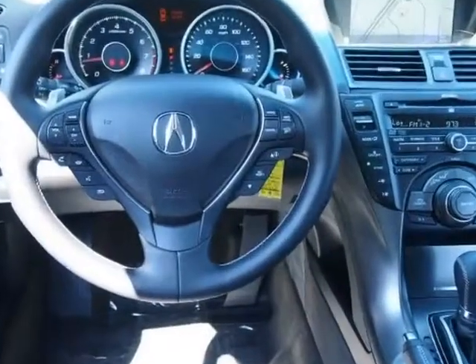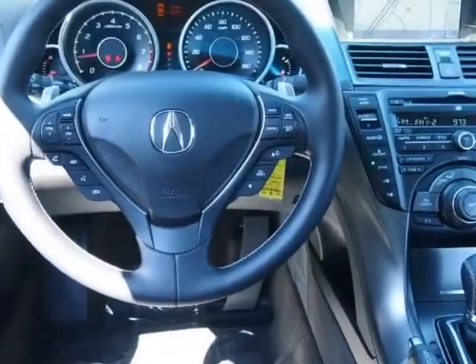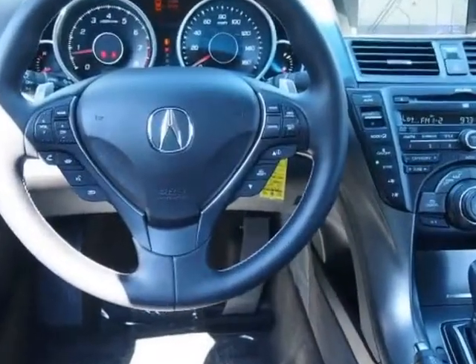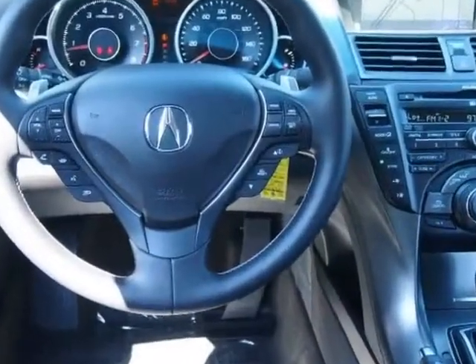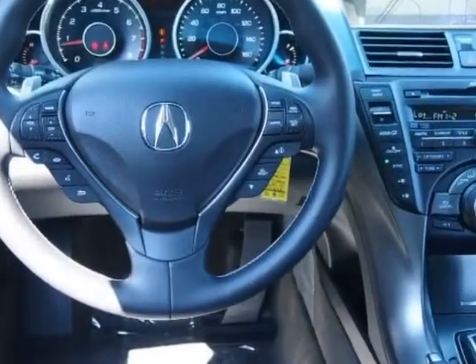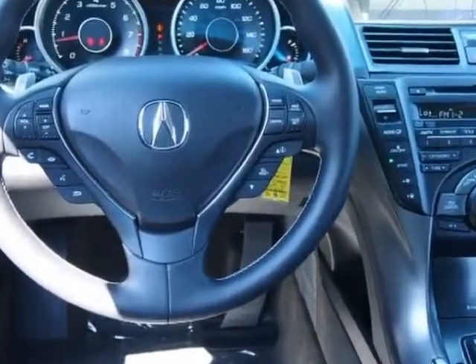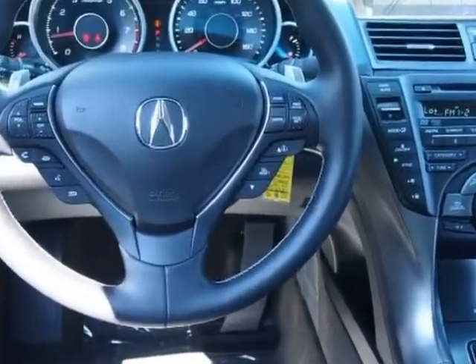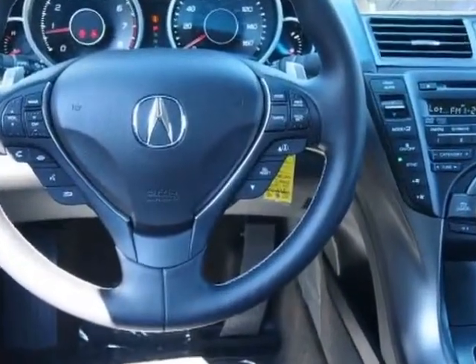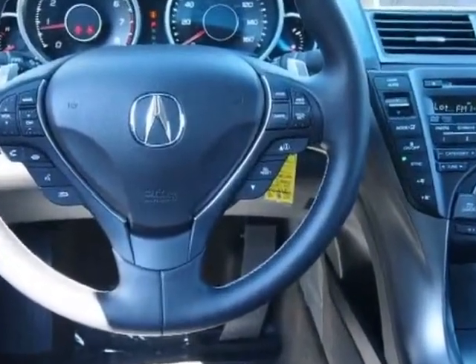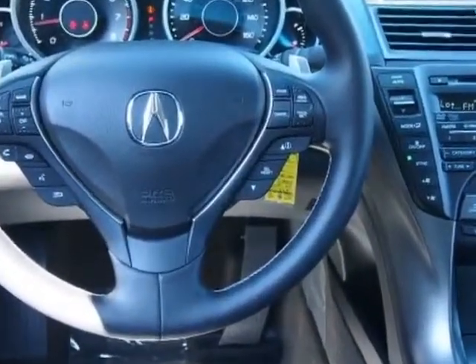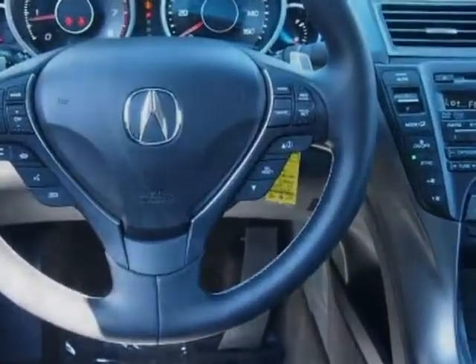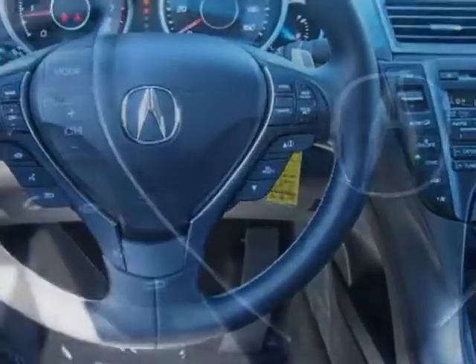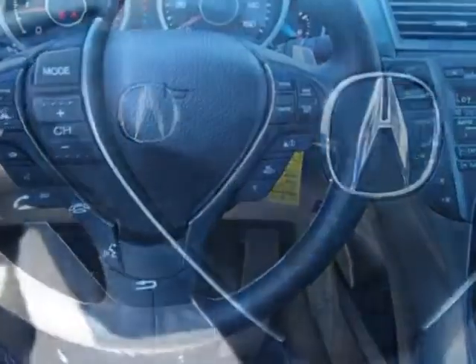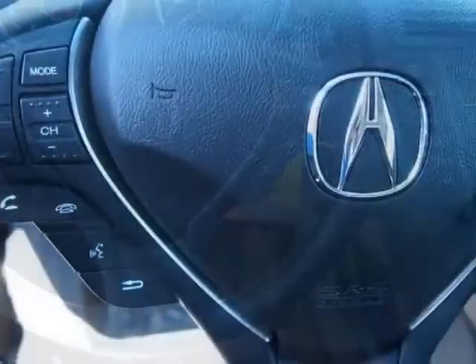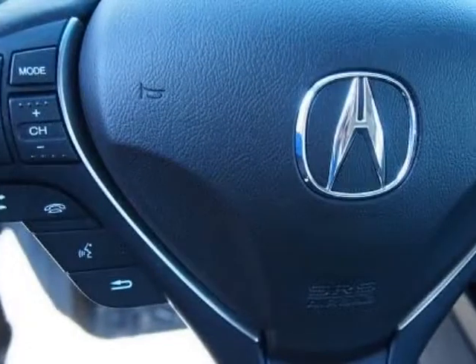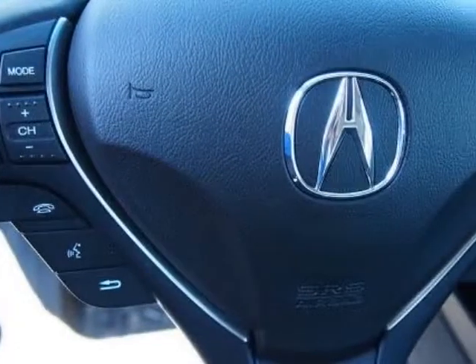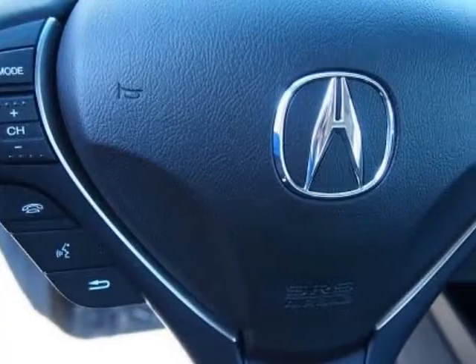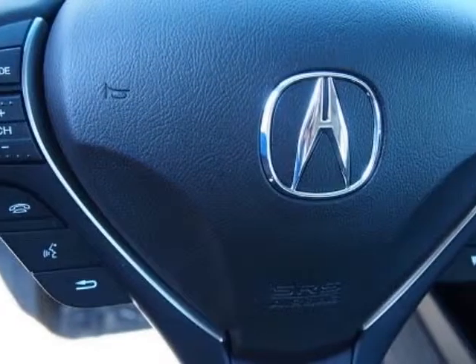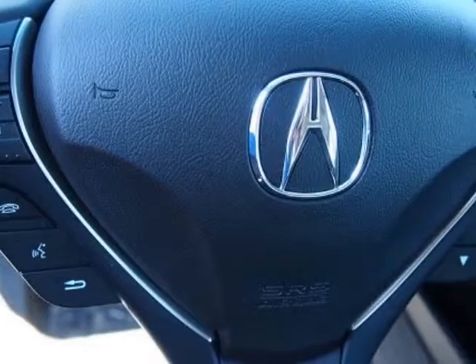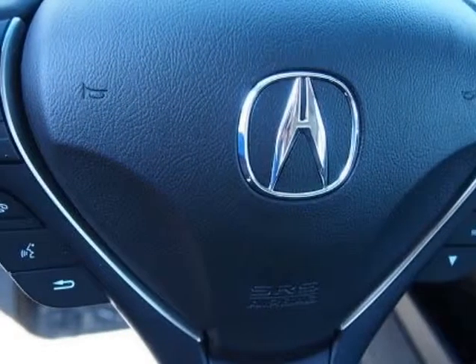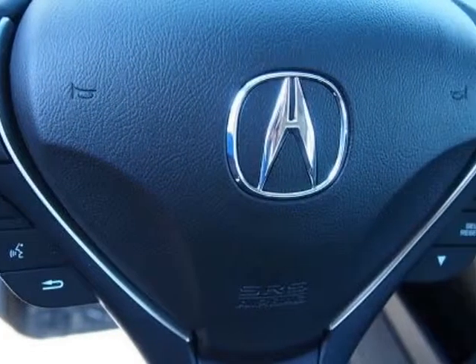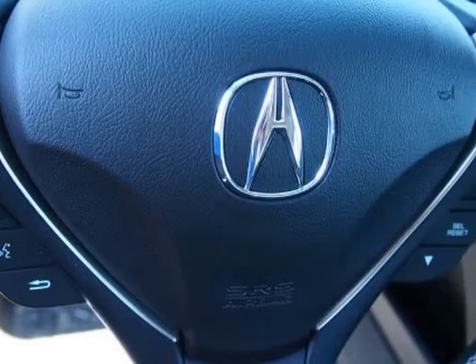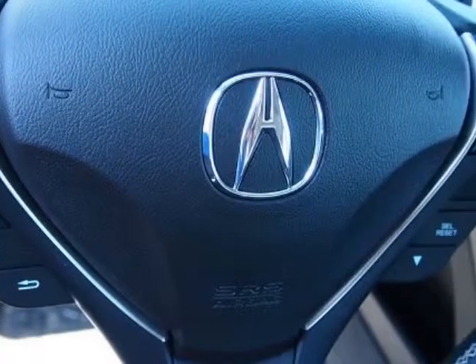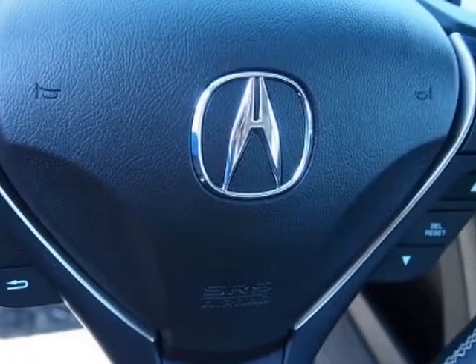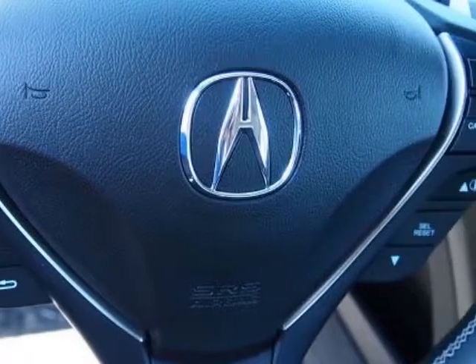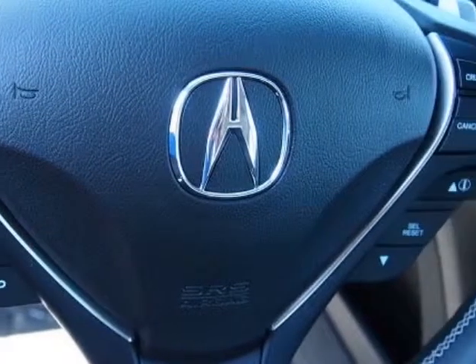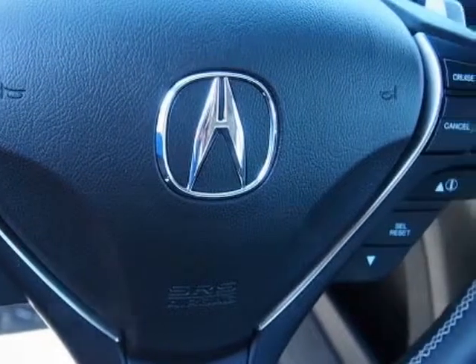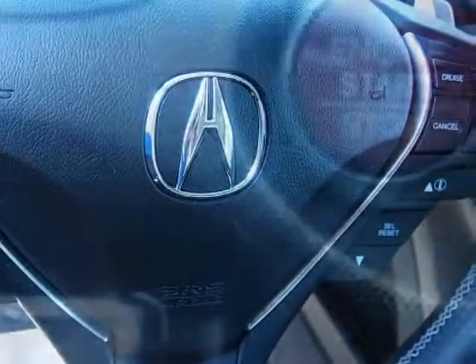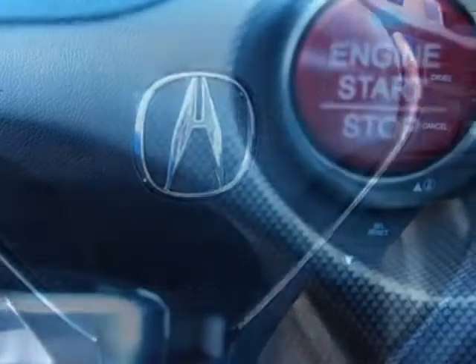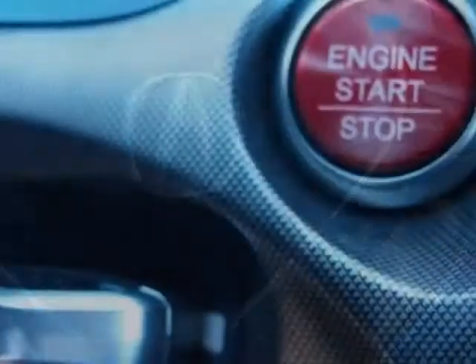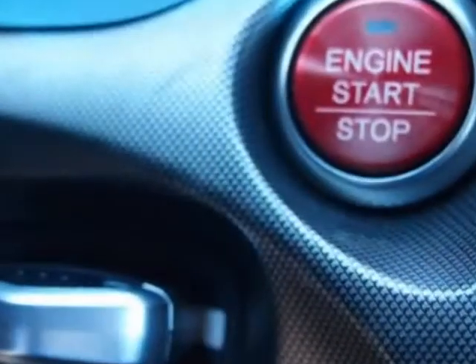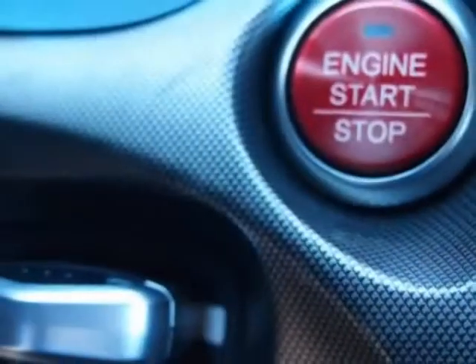Additional options for this vehicle include power mirrors, steering wheel radio controls, phone, keyless entry, and daytime running lights.